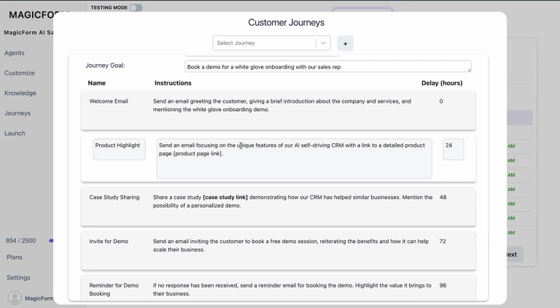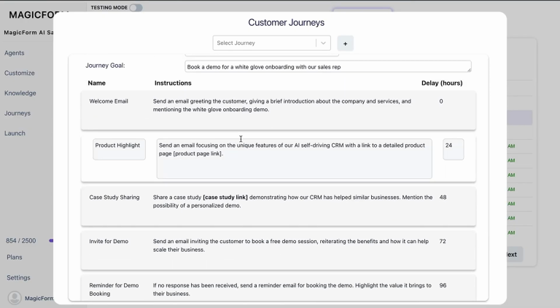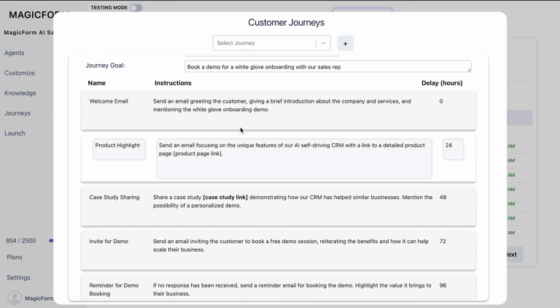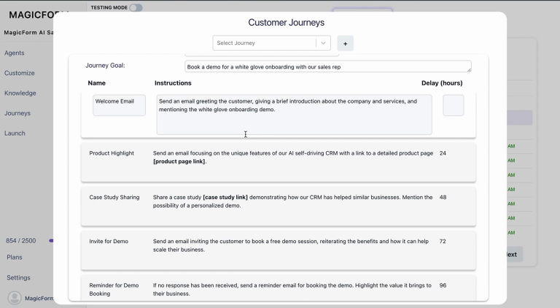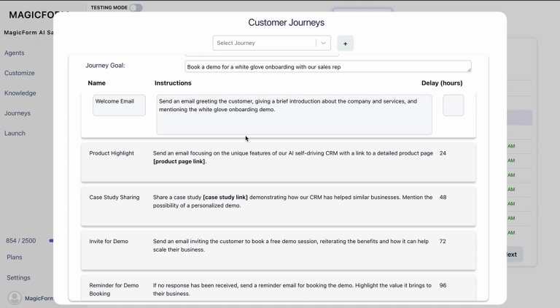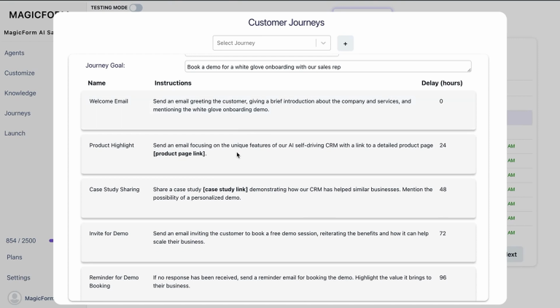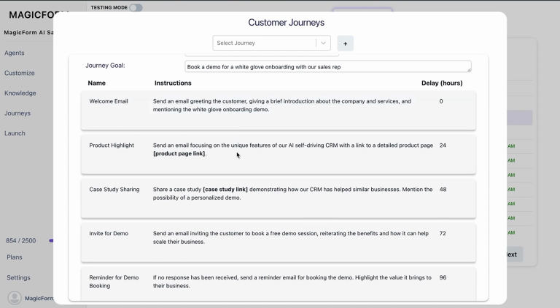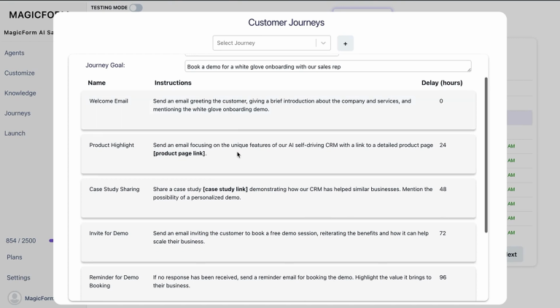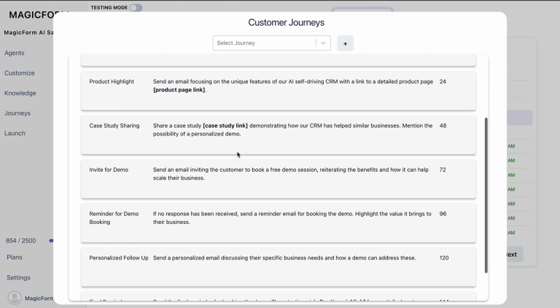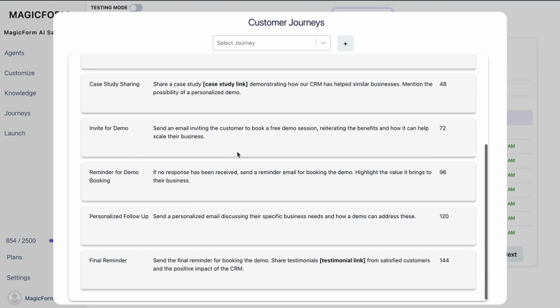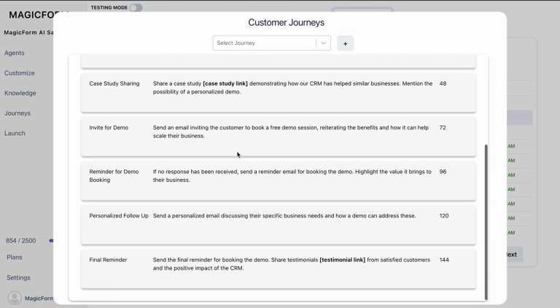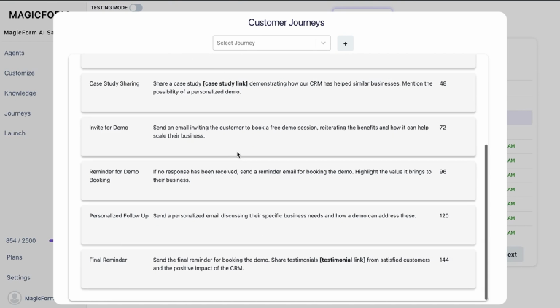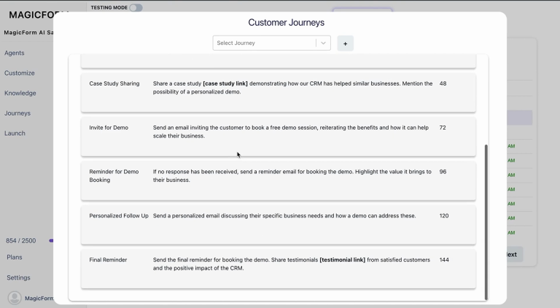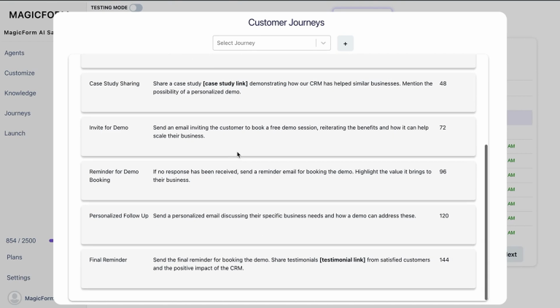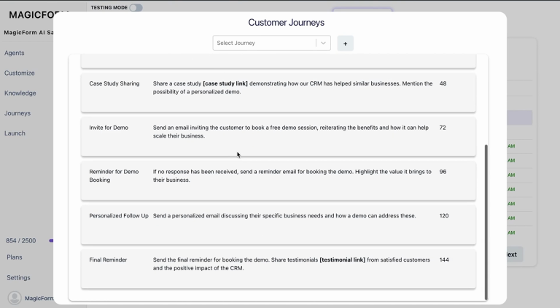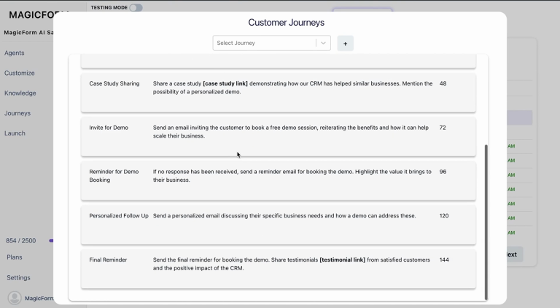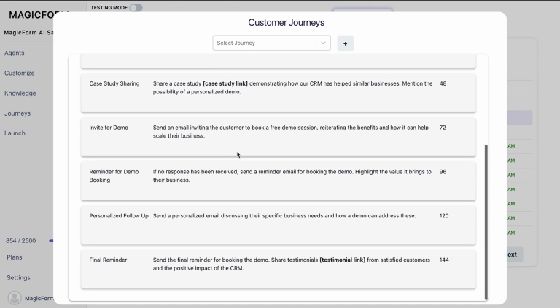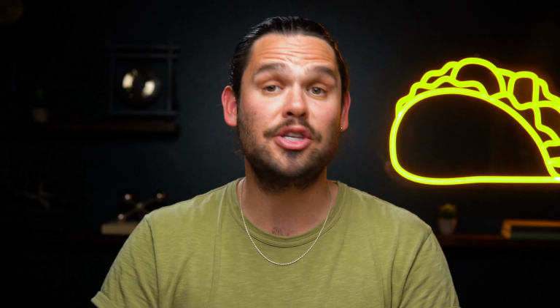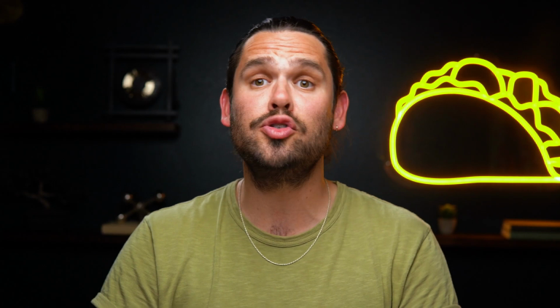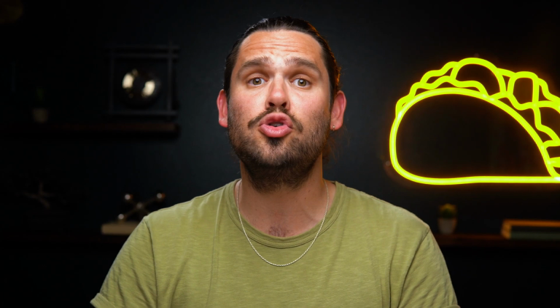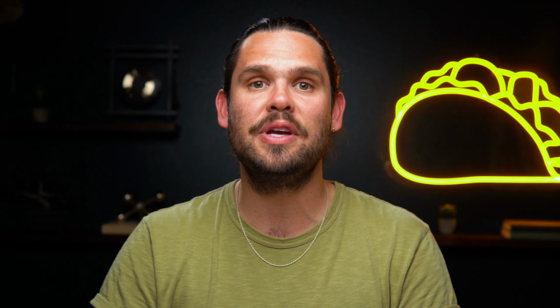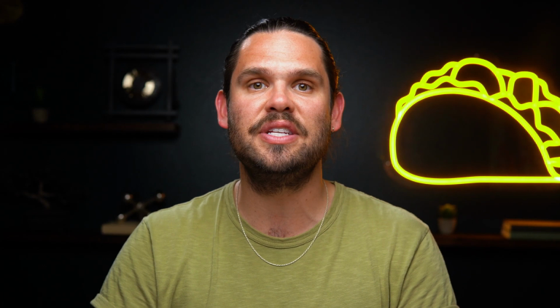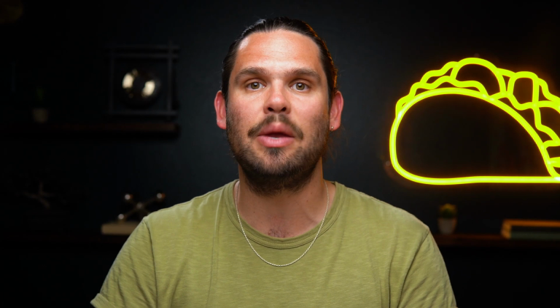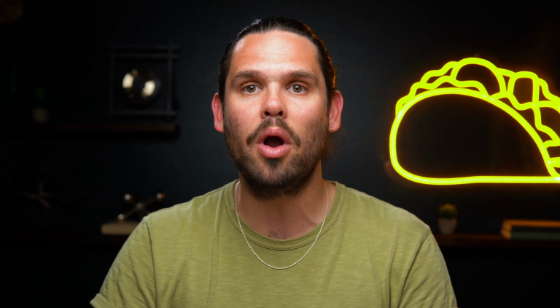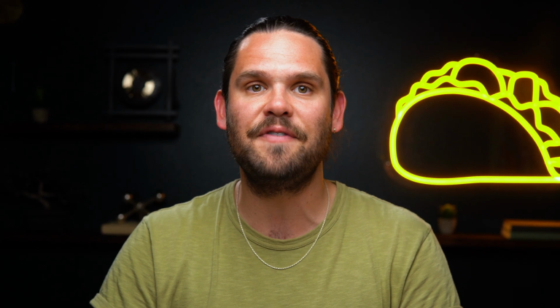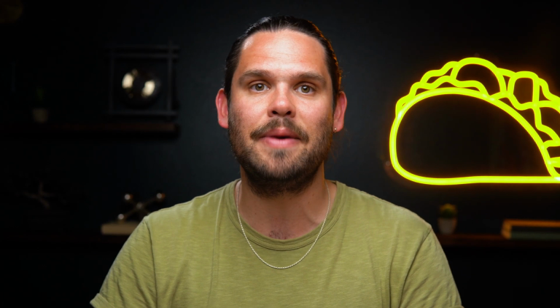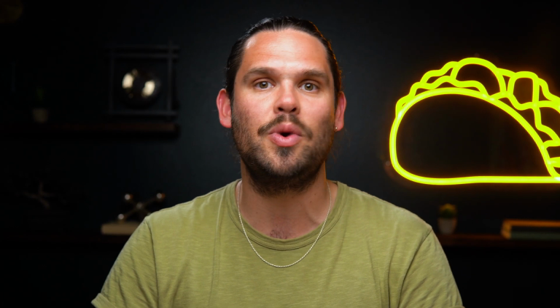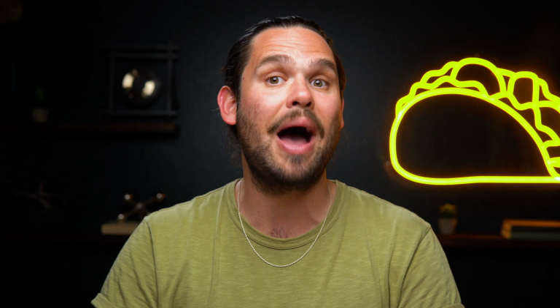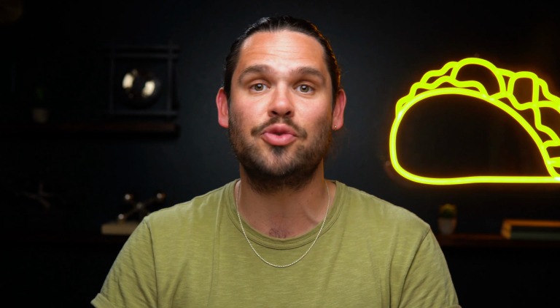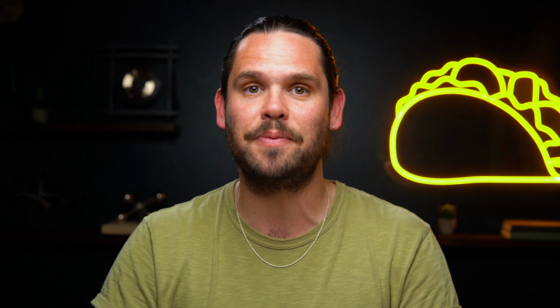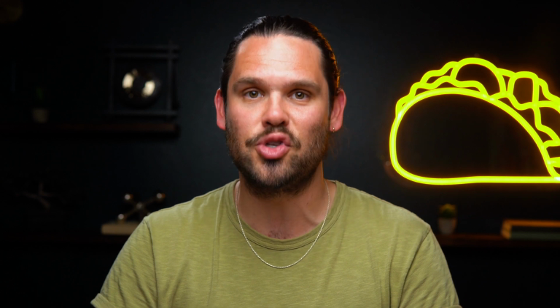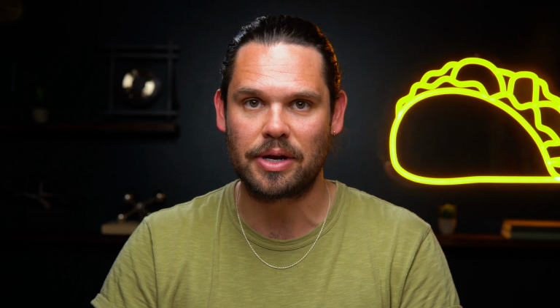Now you can see the whole journey and the schedule. Add links, customize email copy, and define audience segments. It's also super easy to send one-off emails without disrupting the journey.